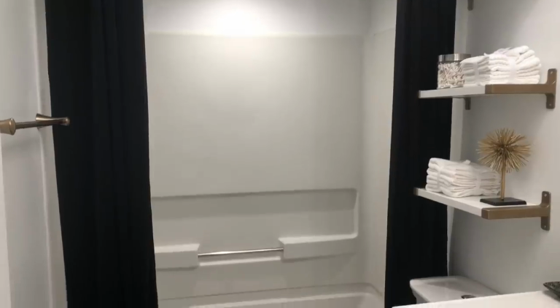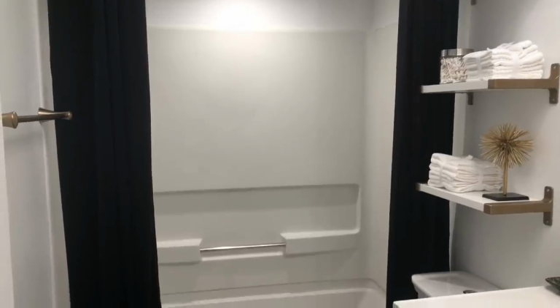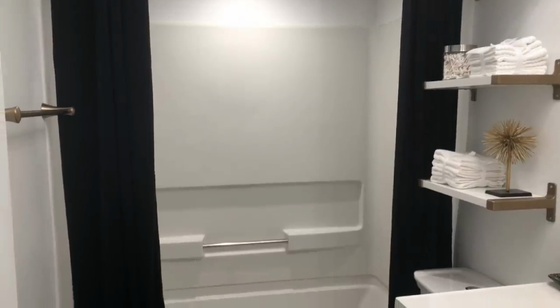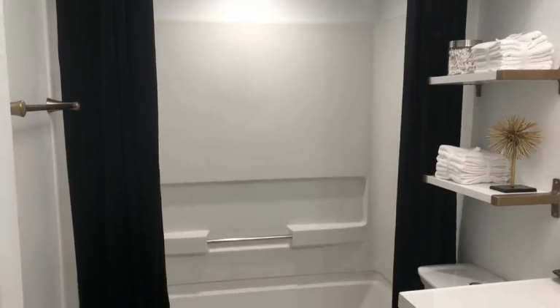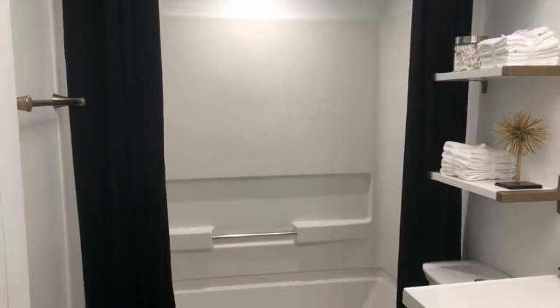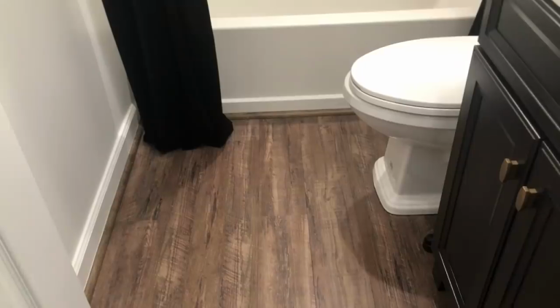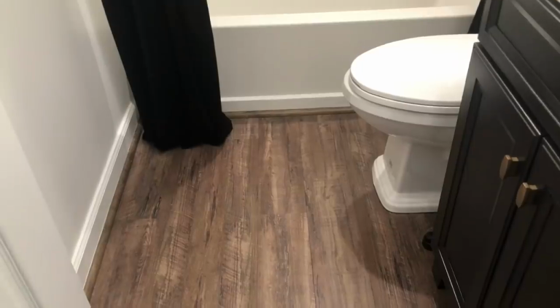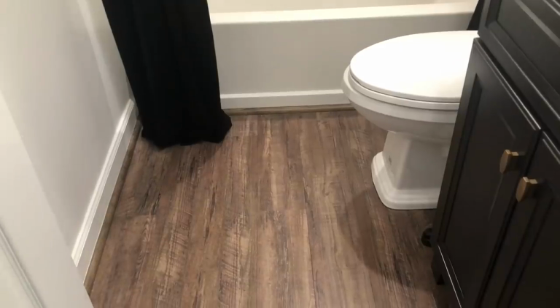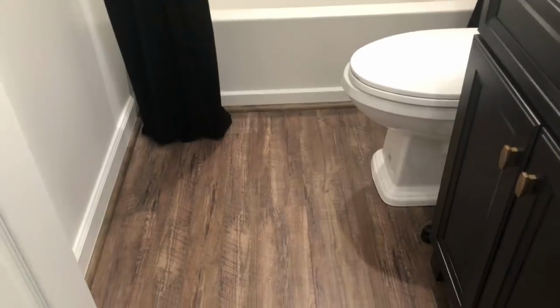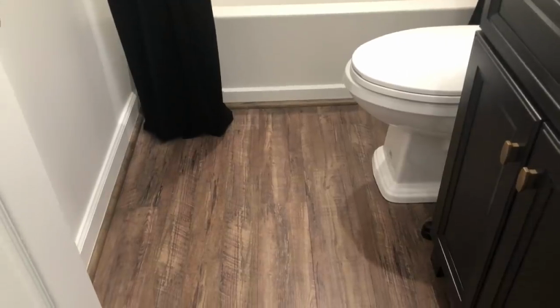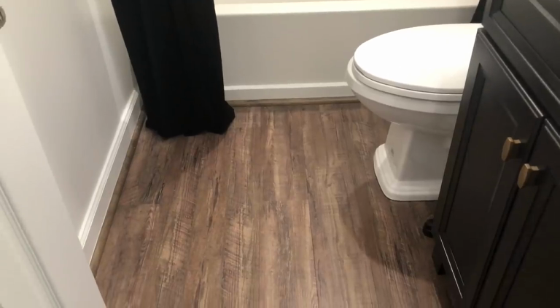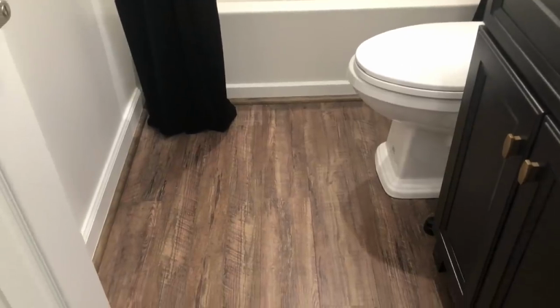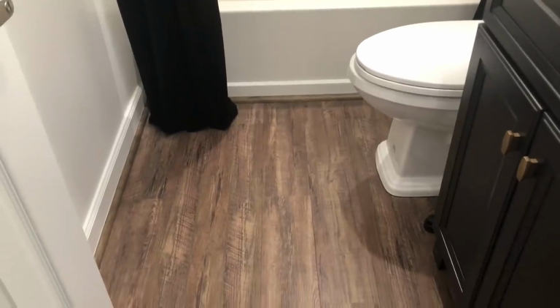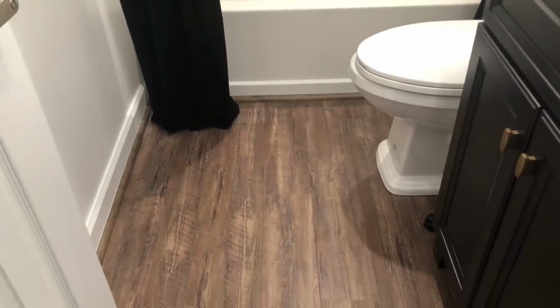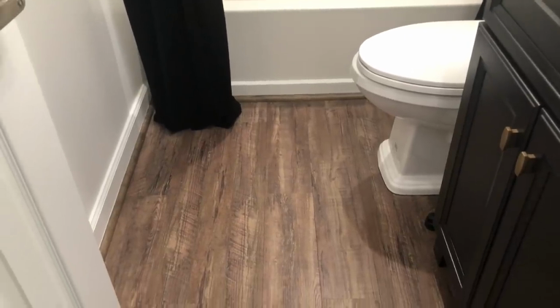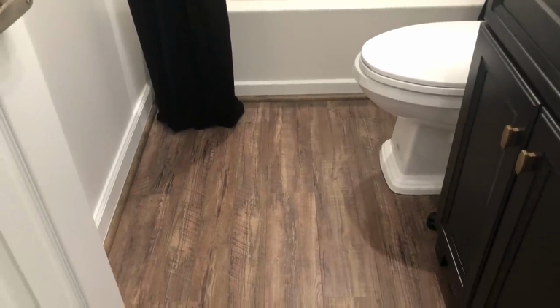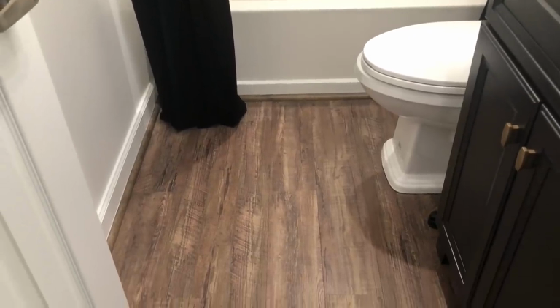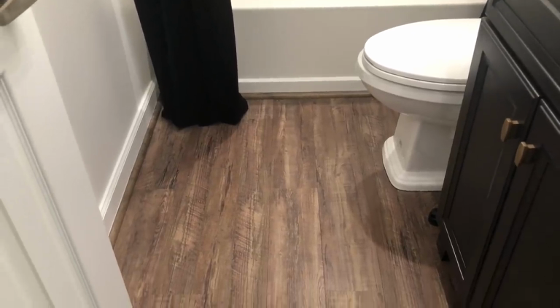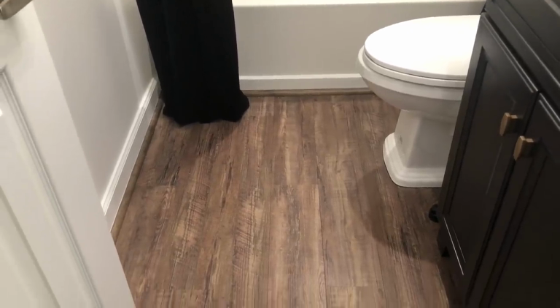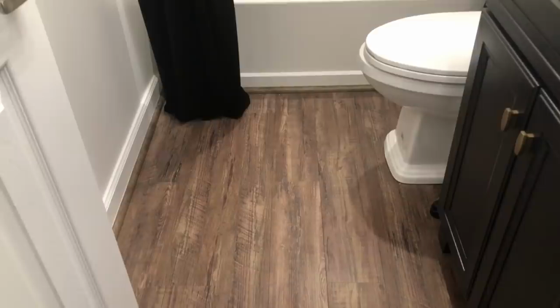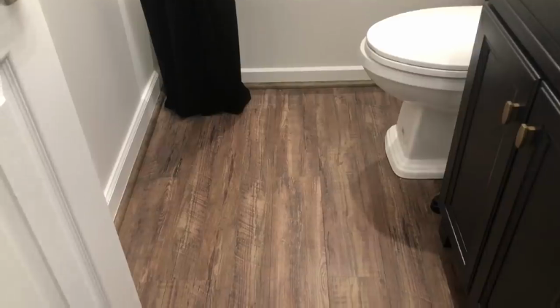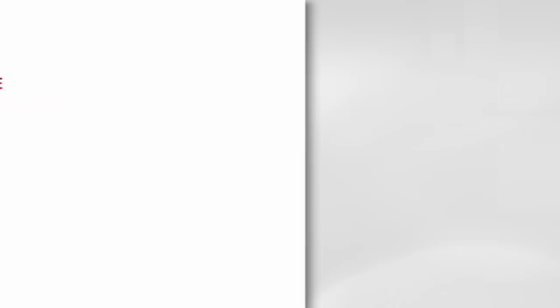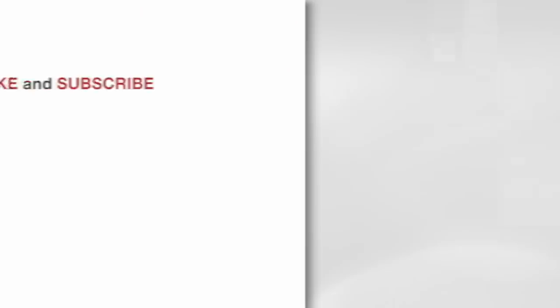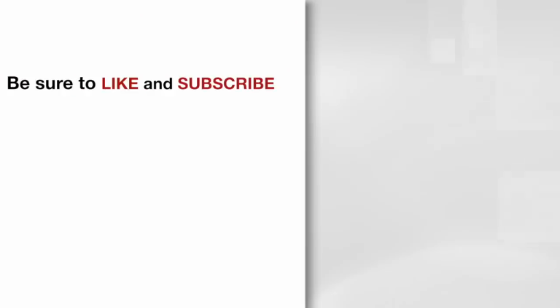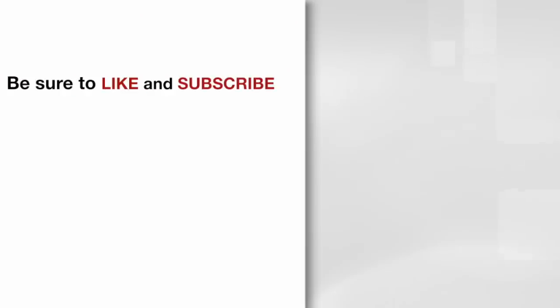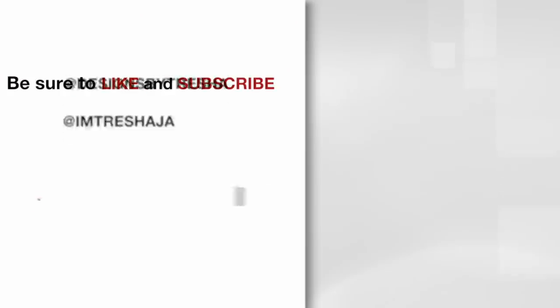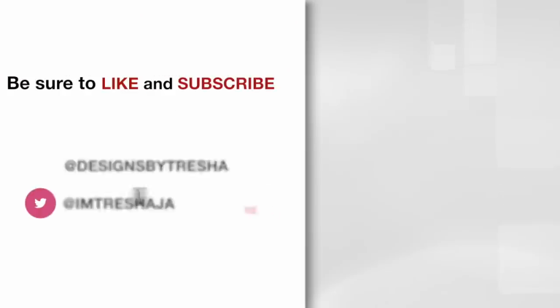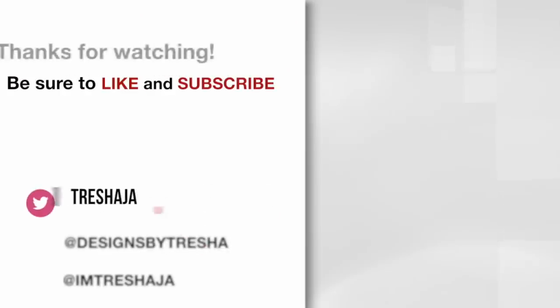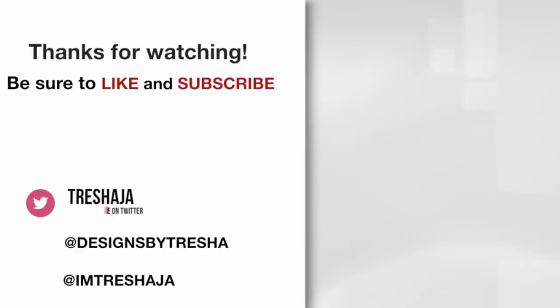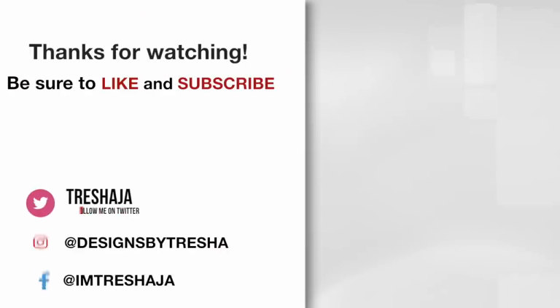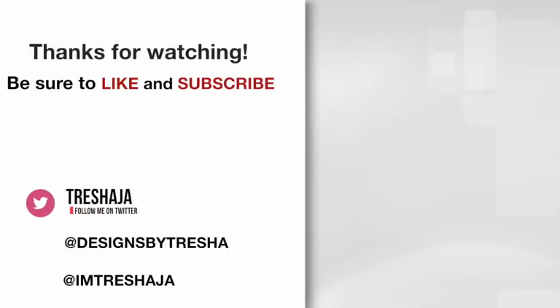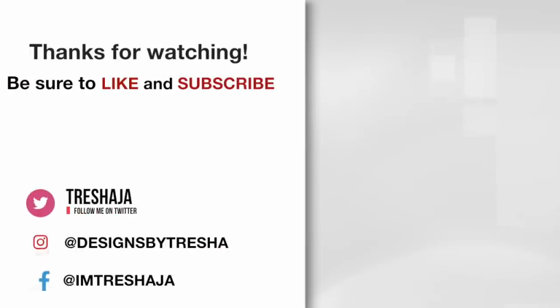I hope you guys enjoyed the video and found the information helpful. Thanks guys for watching. Have a great week!